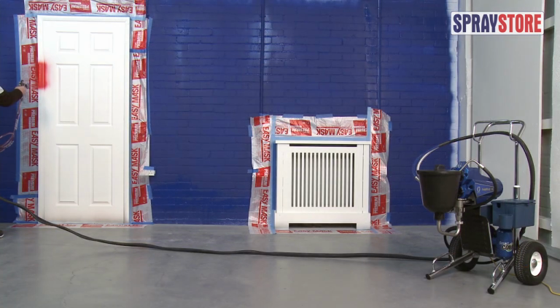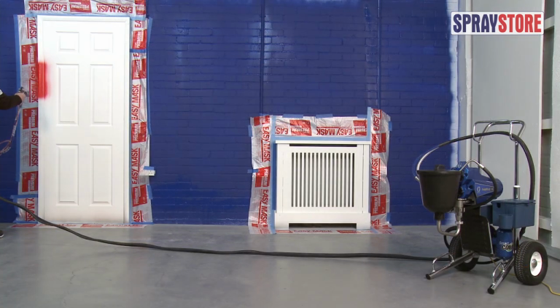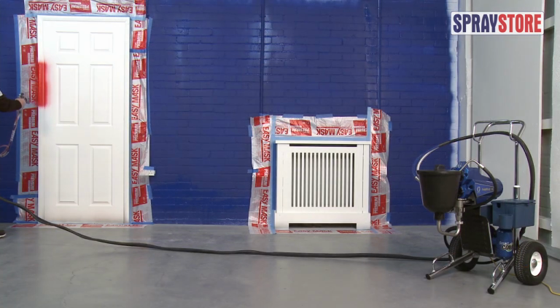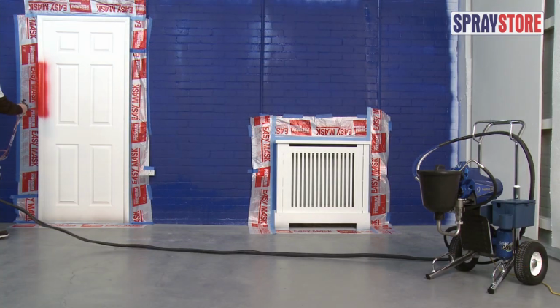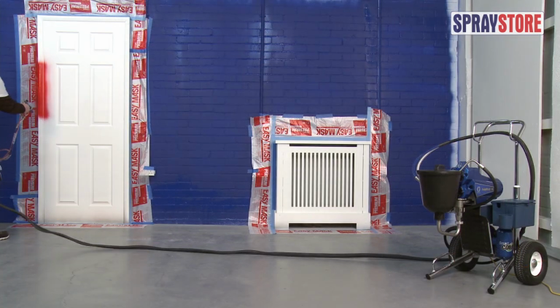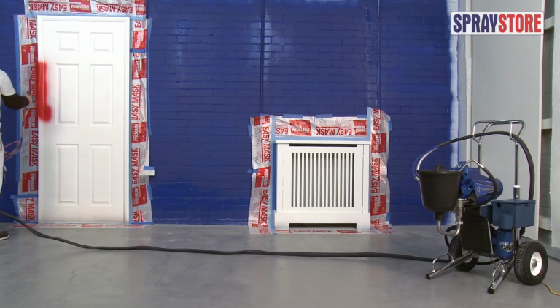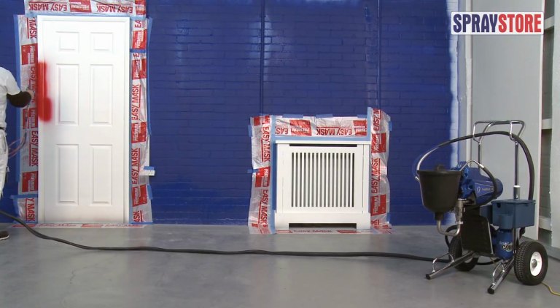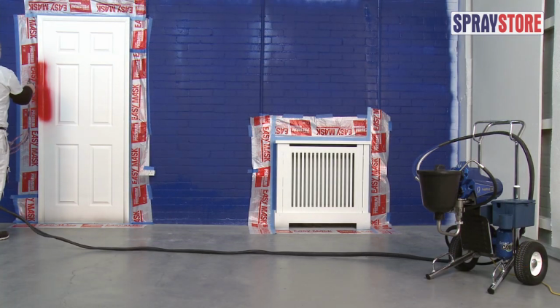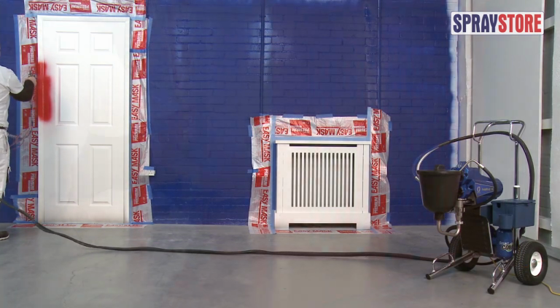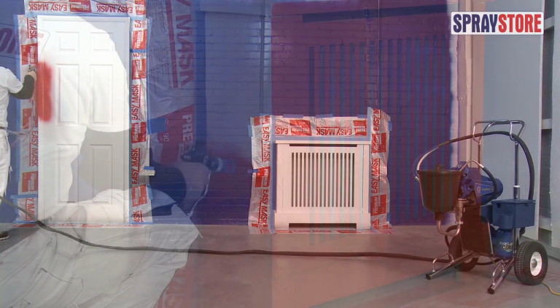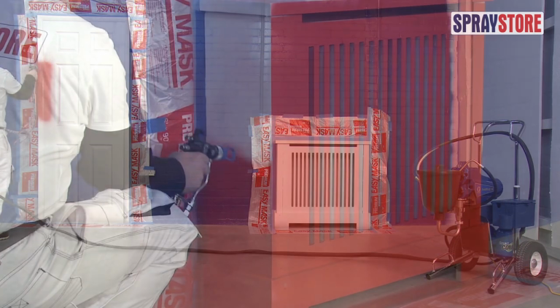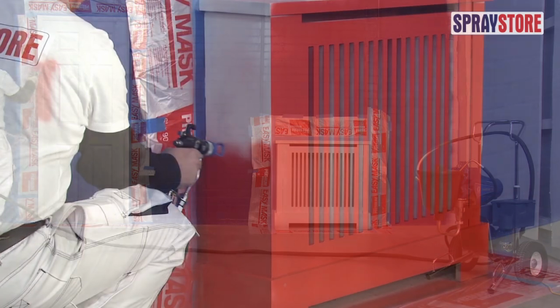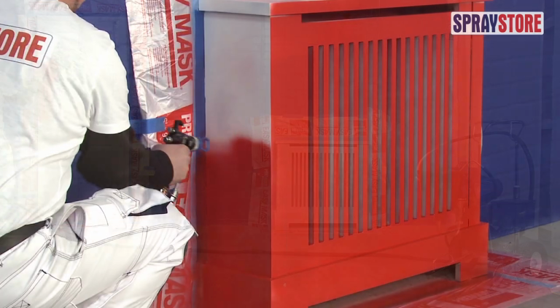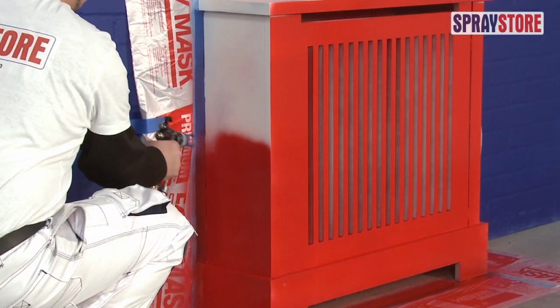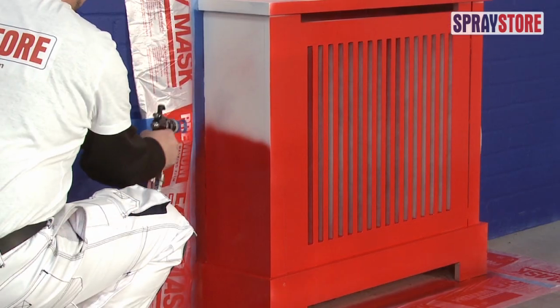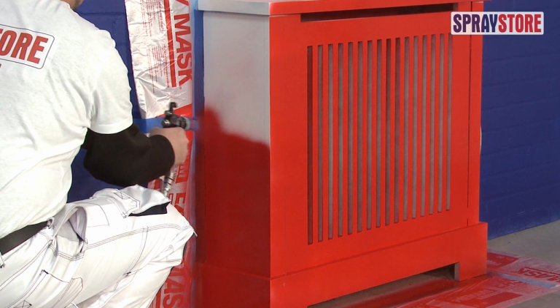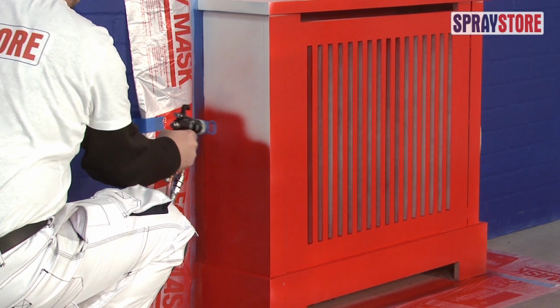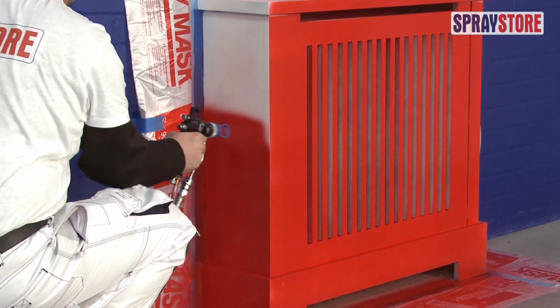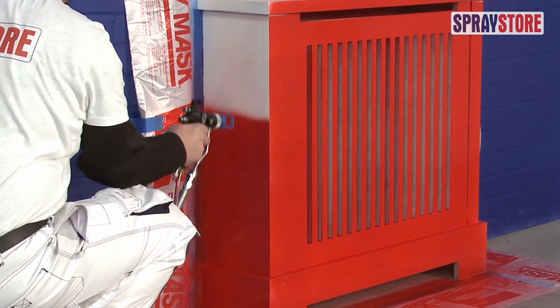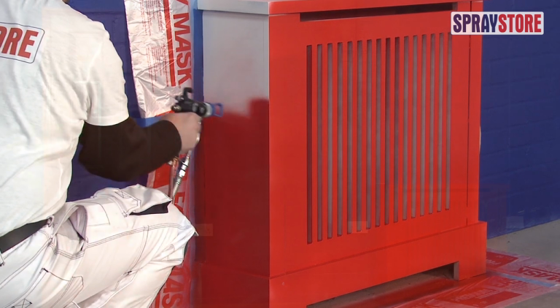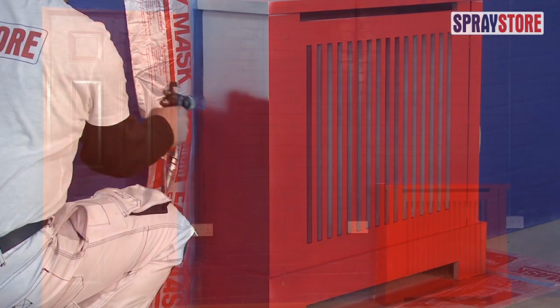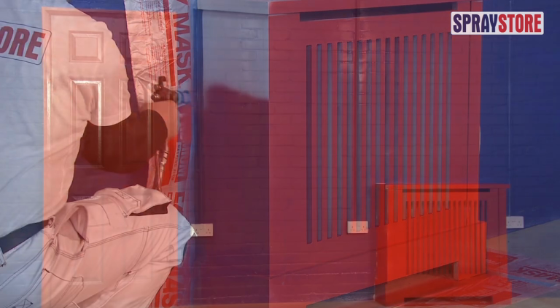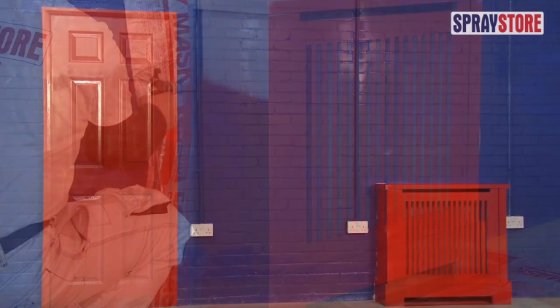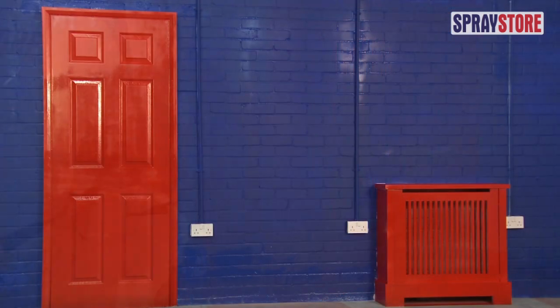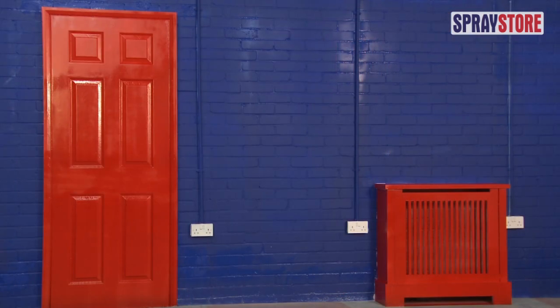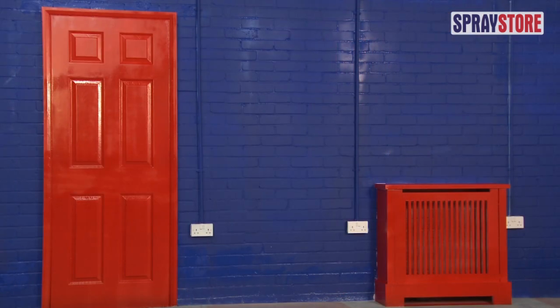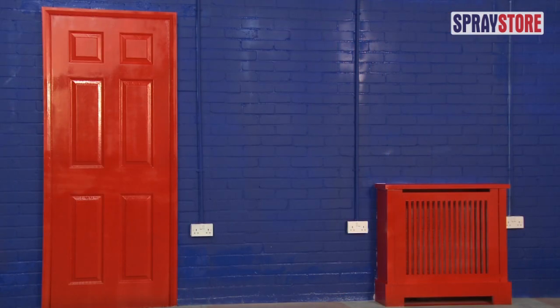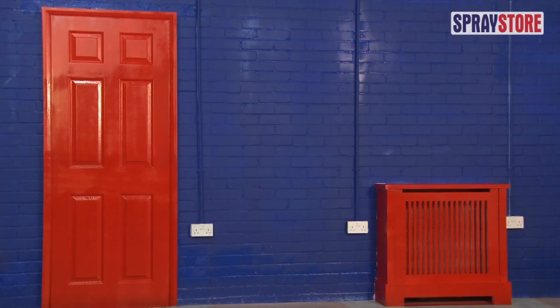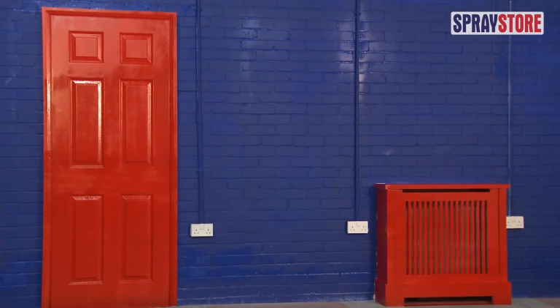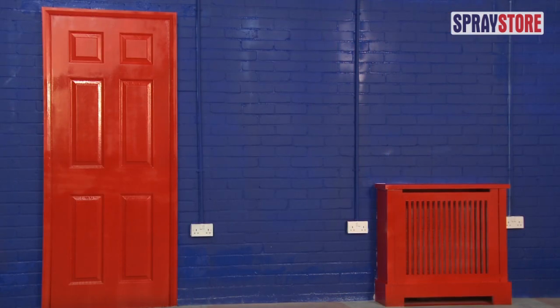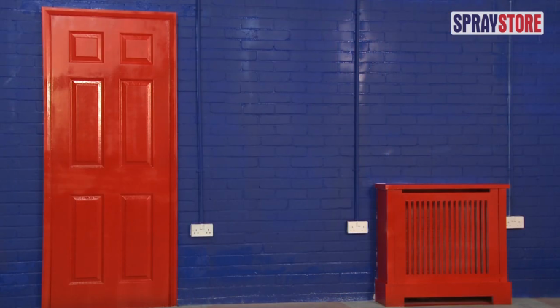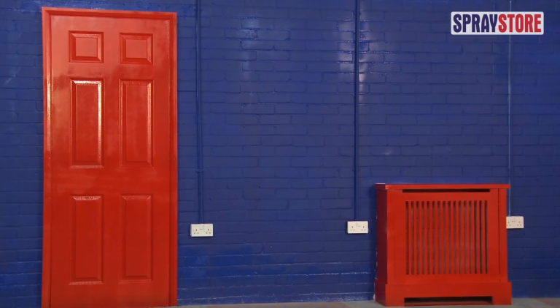It is ideal for specialist jobs including renovation of cabinets, shutters, stairs and doors.